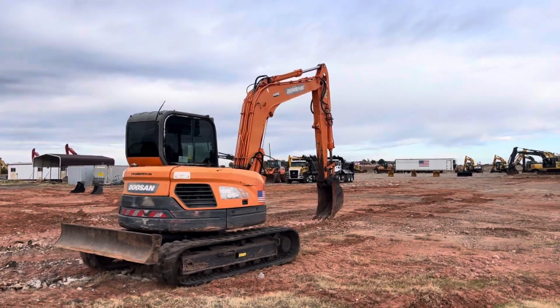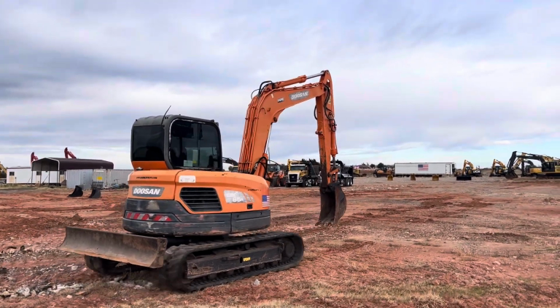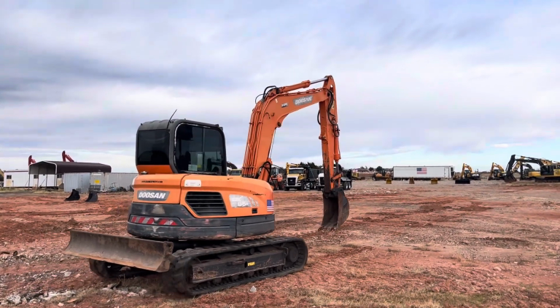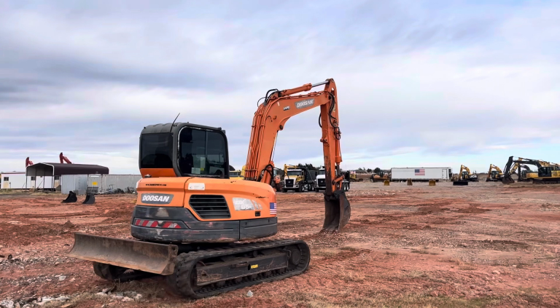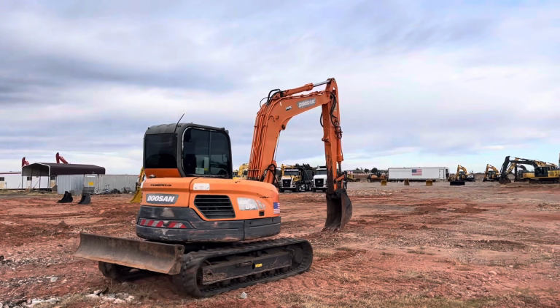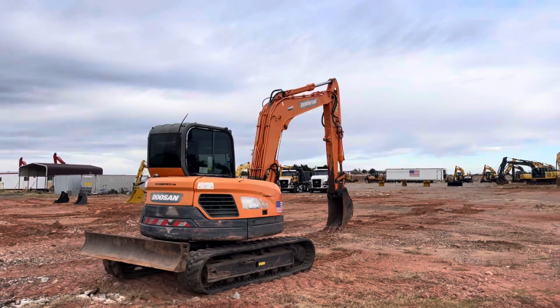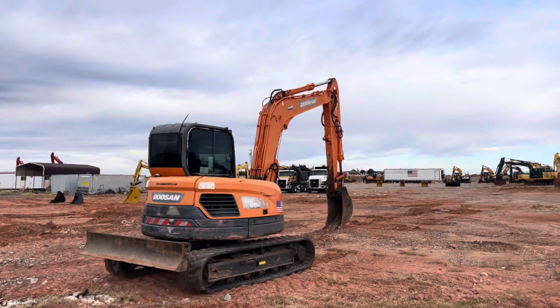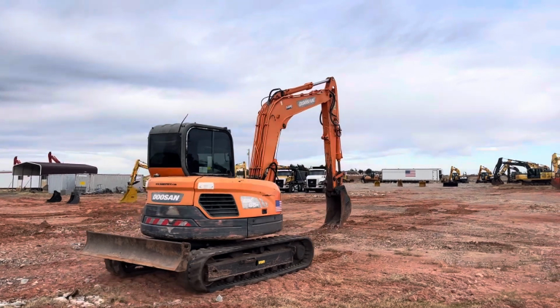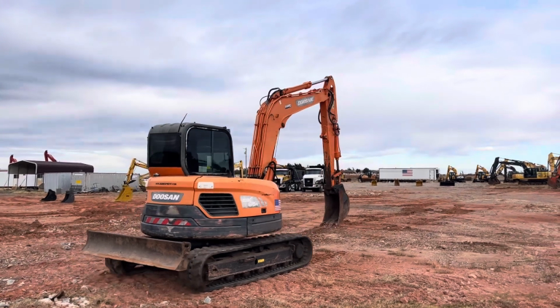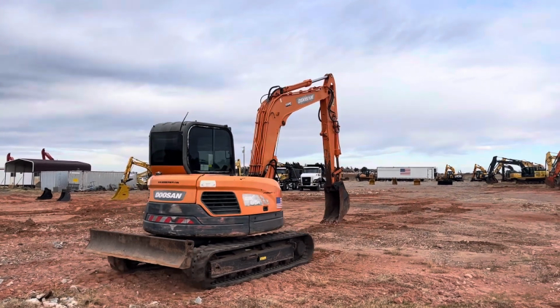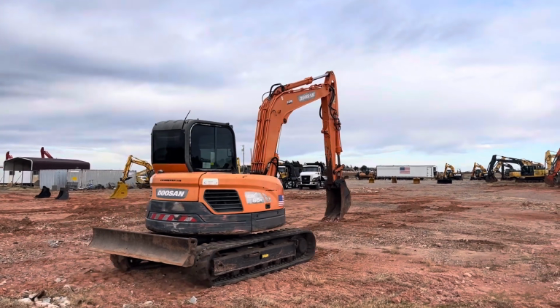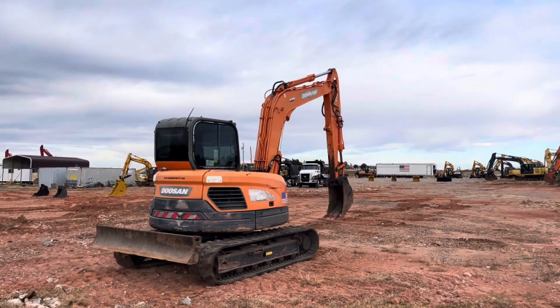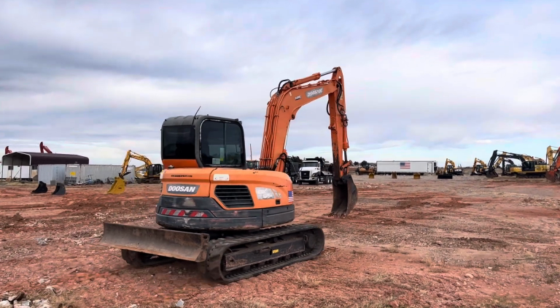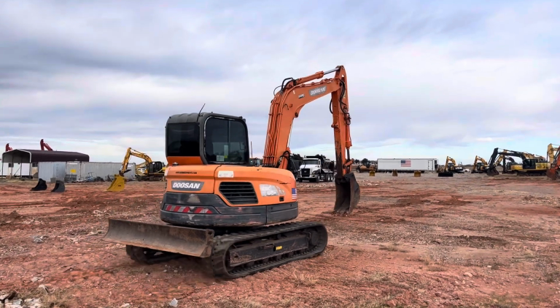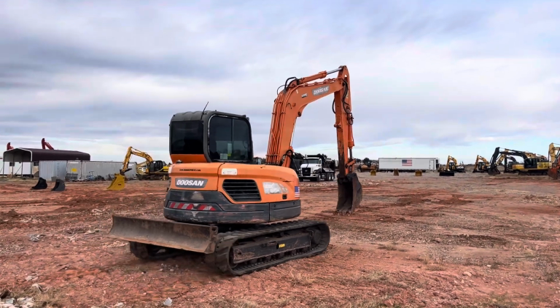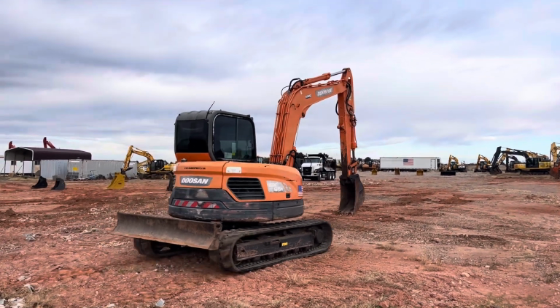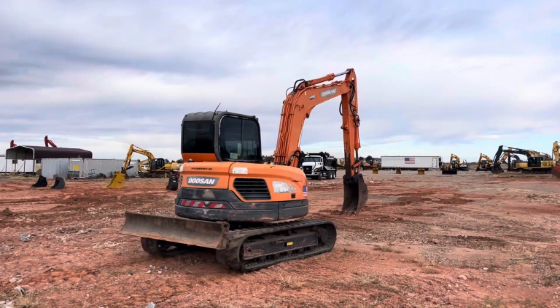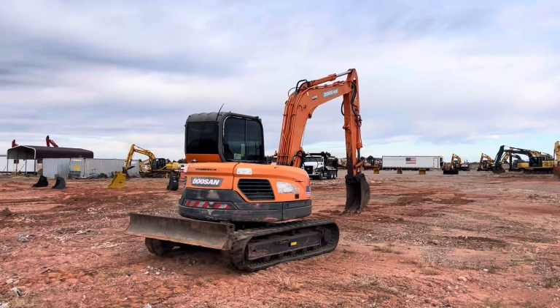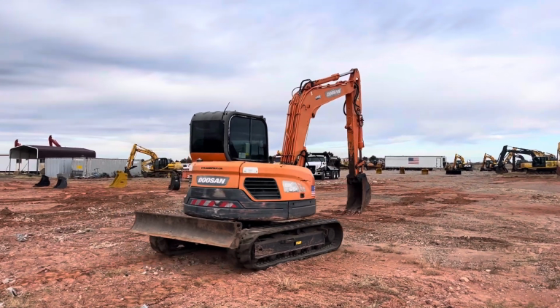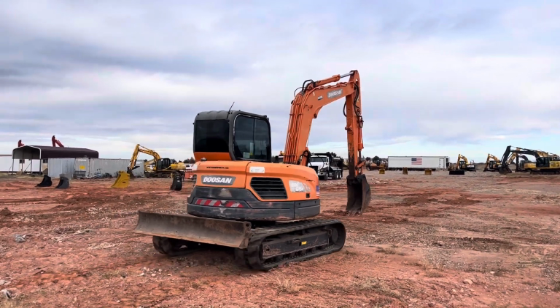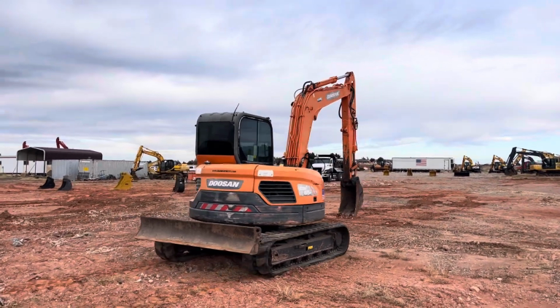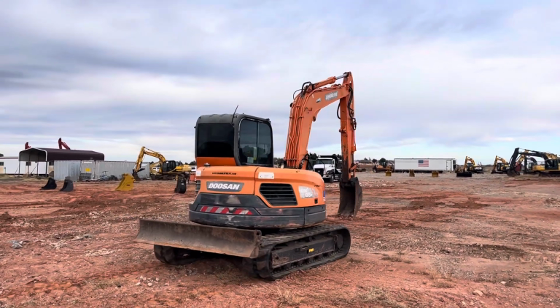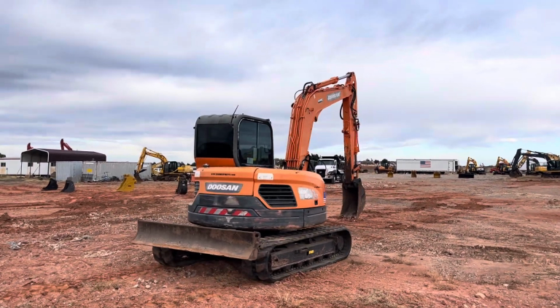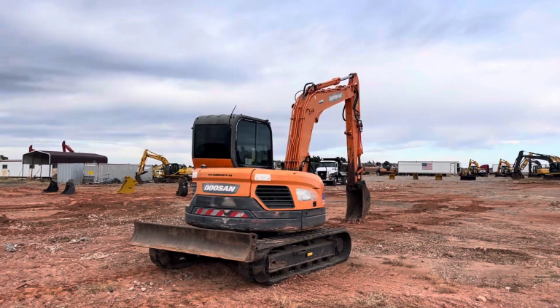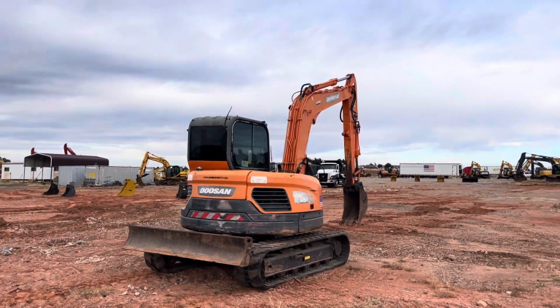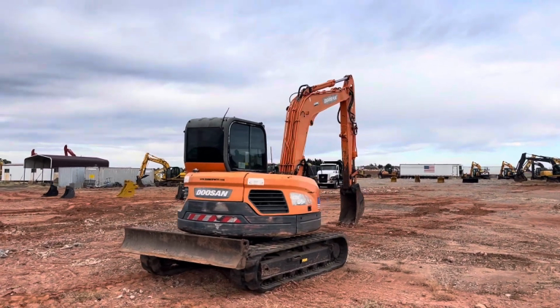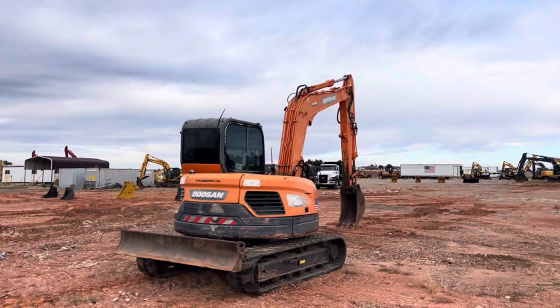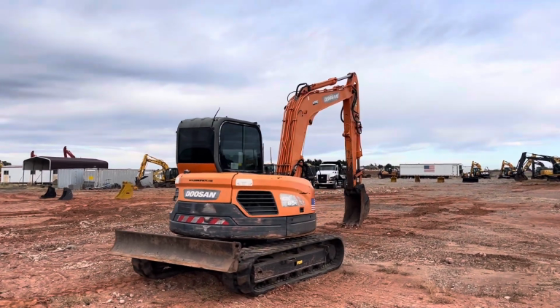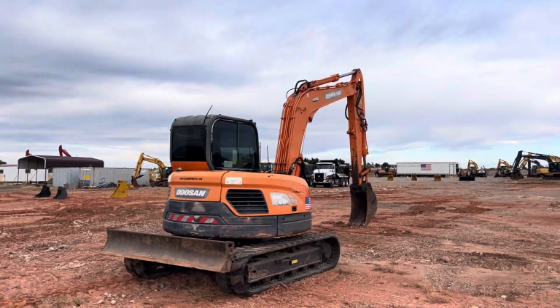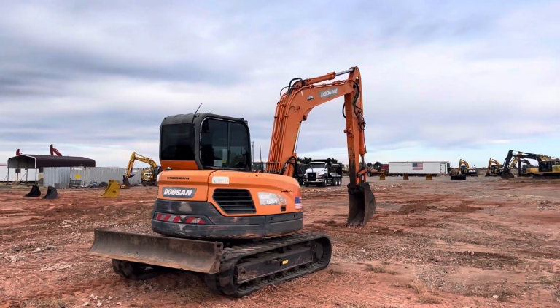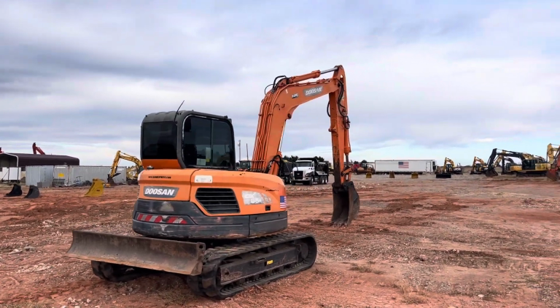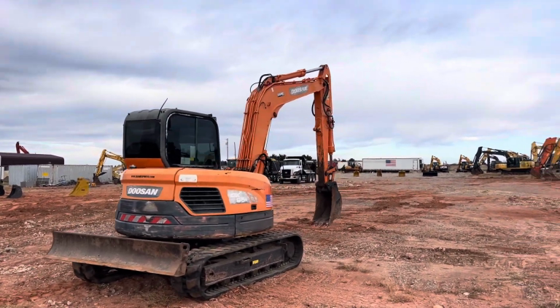We'll get it parked, check everything out, and then hop up in the operator station and take a look inside there as well.